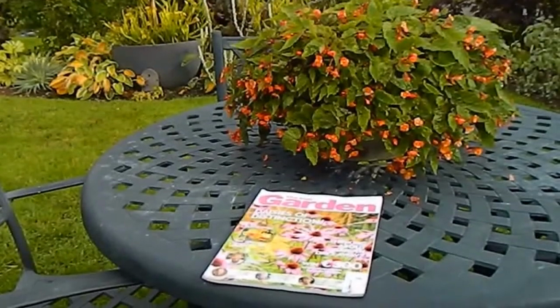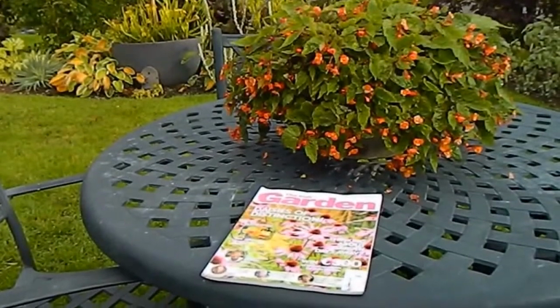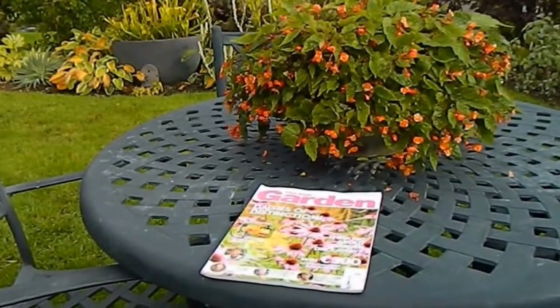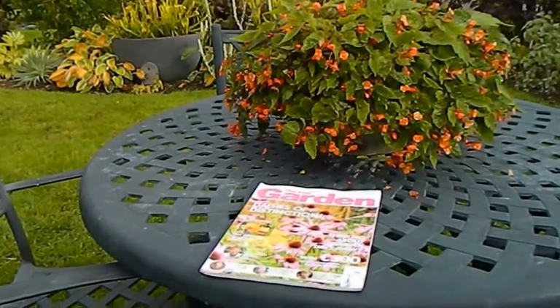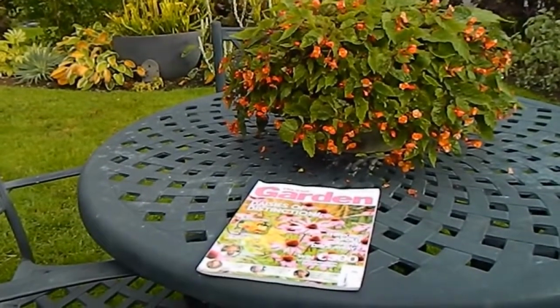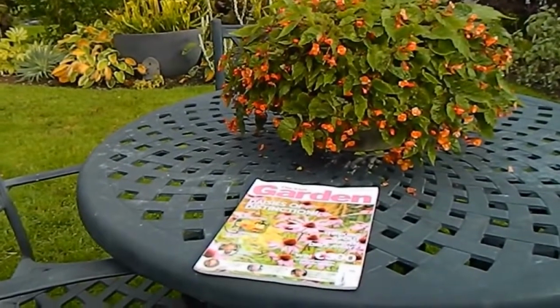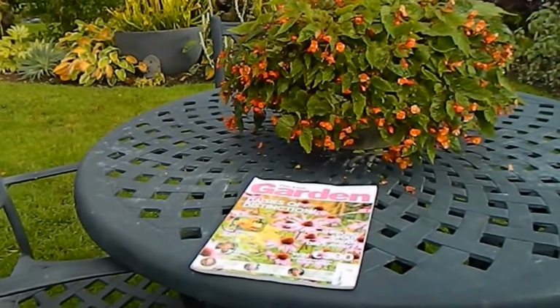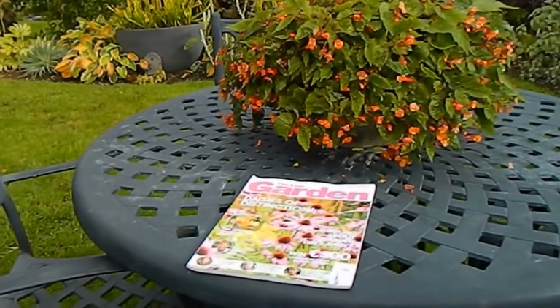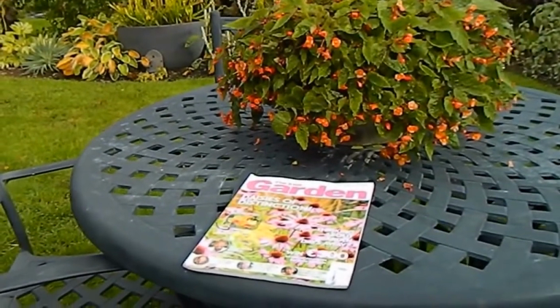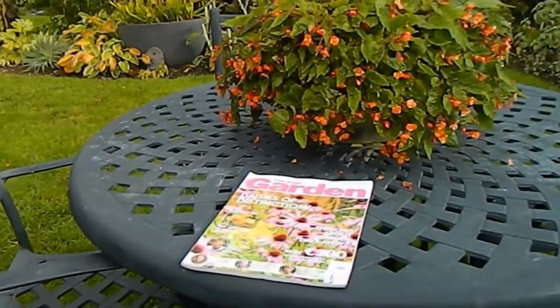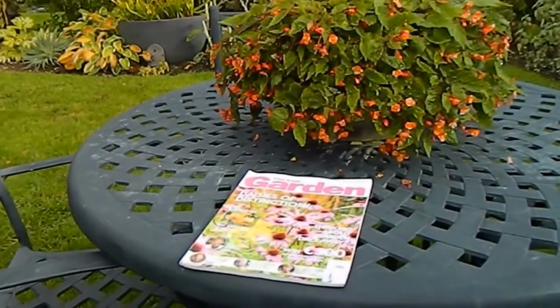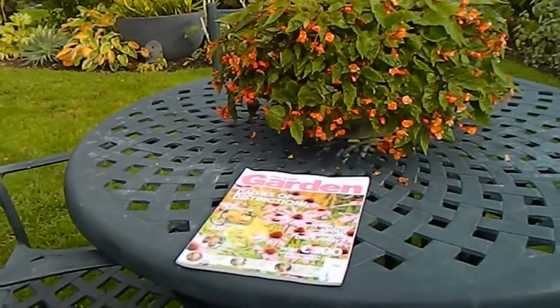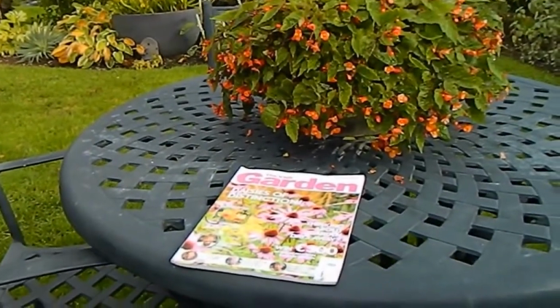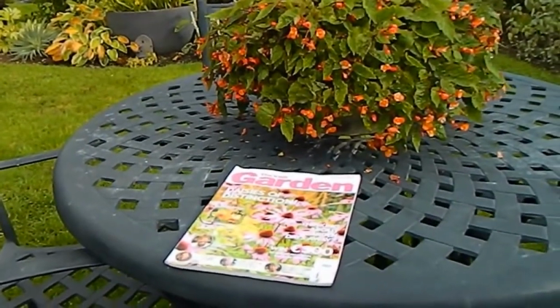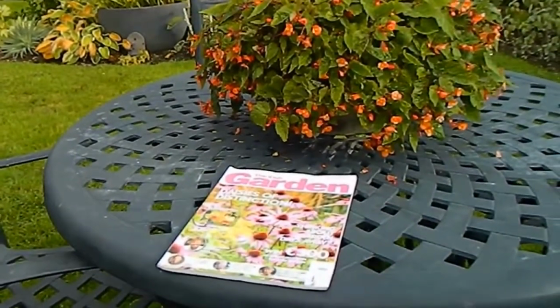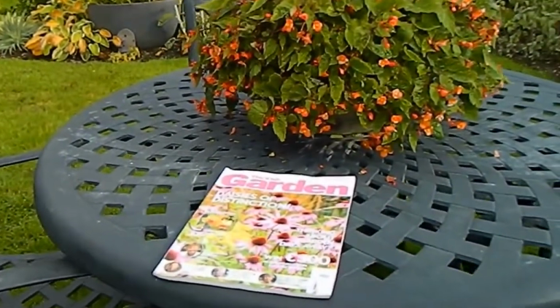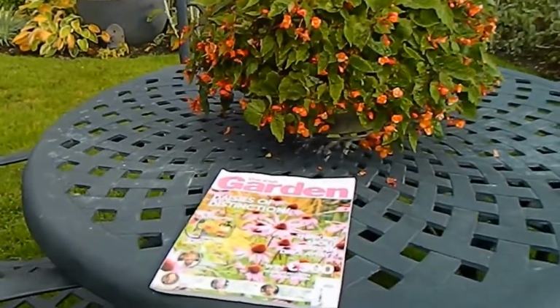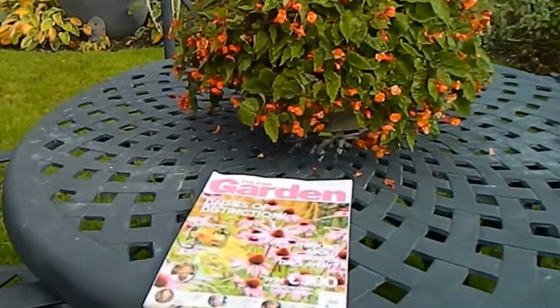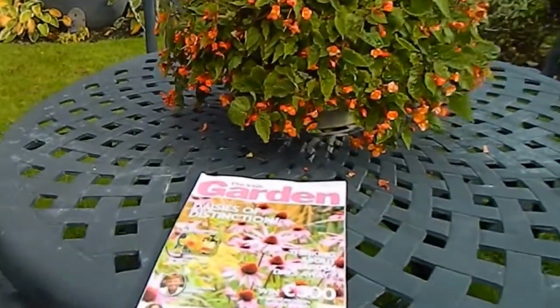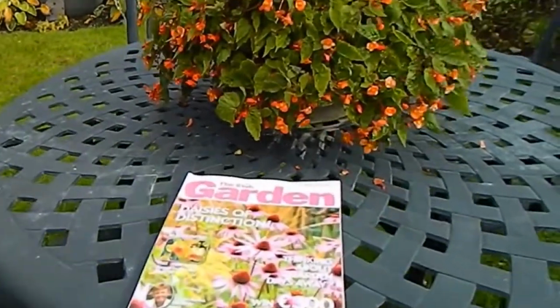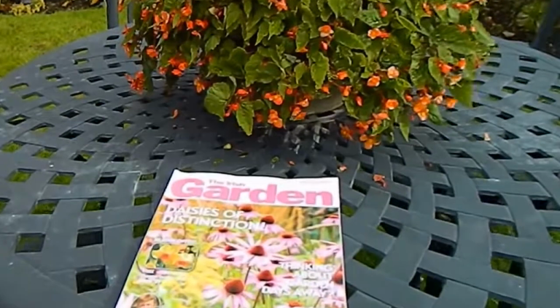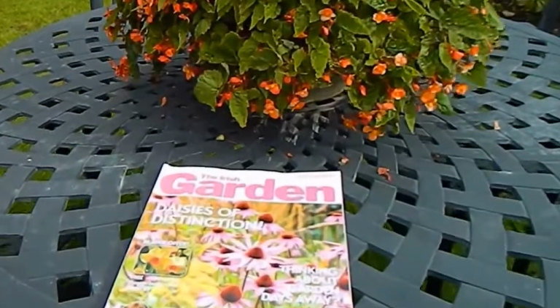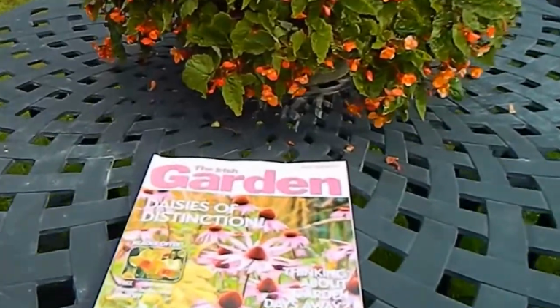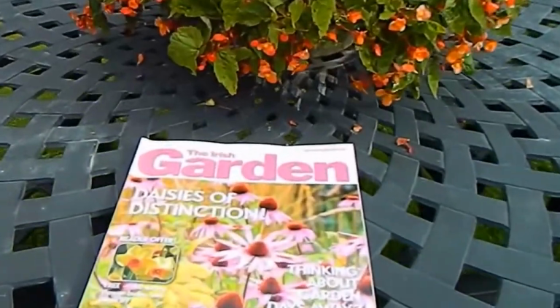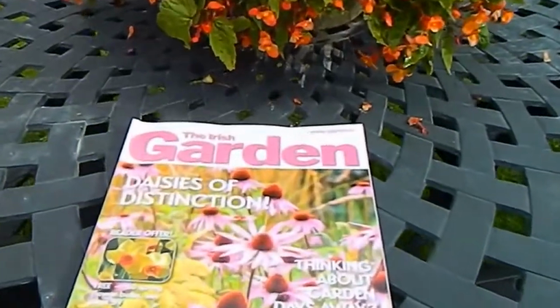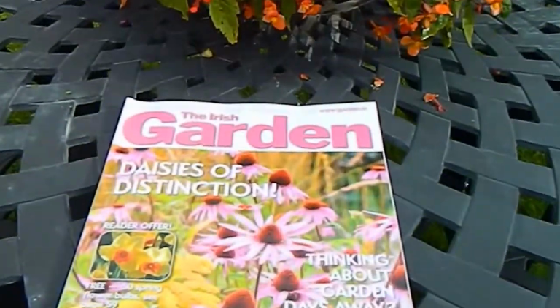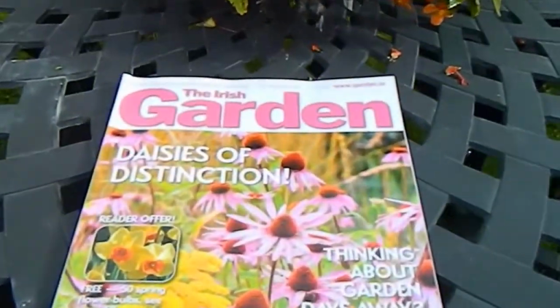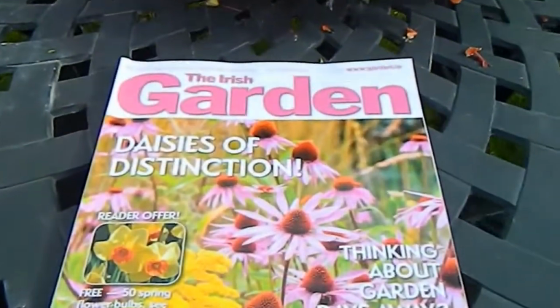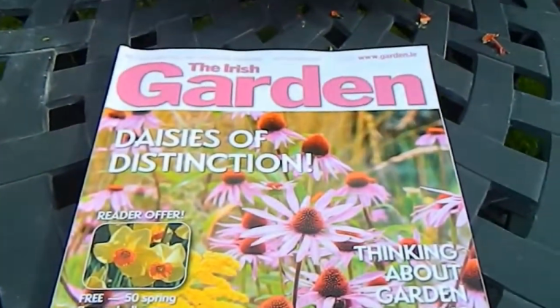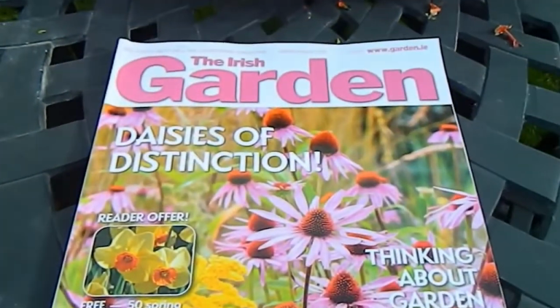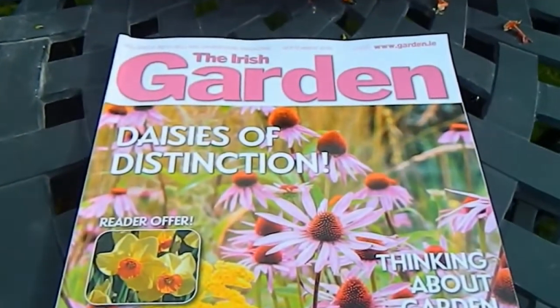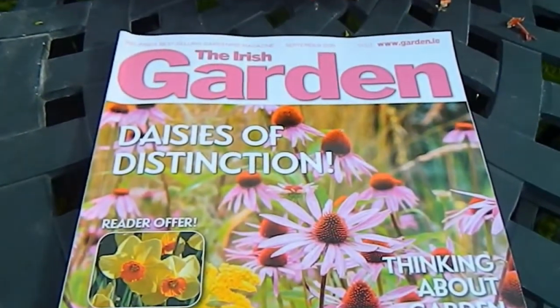Hello from Gardening at Twensa here in Ireland. This video is about the September issue of the Irish Garden magazine.